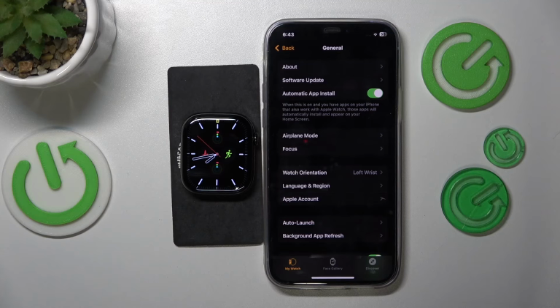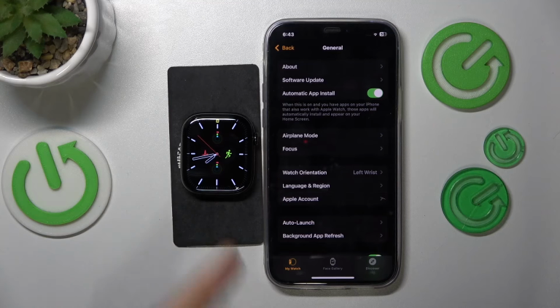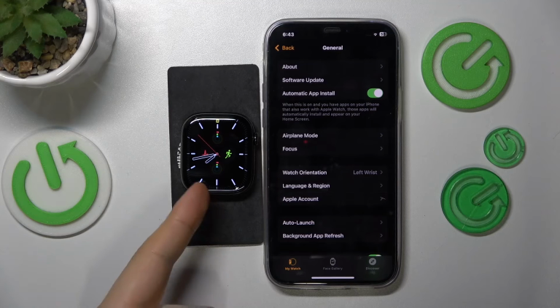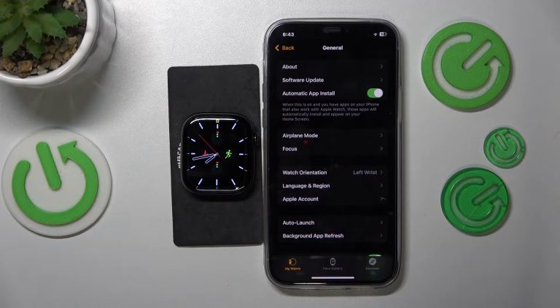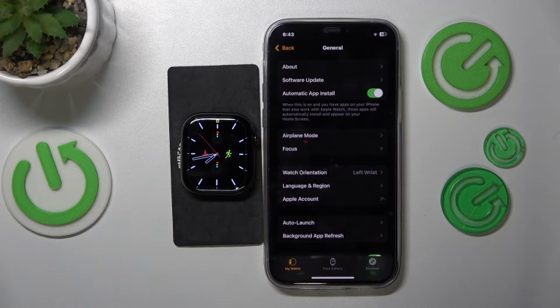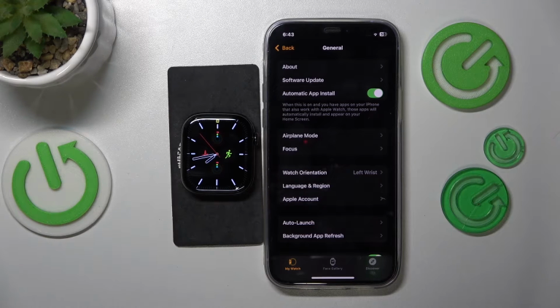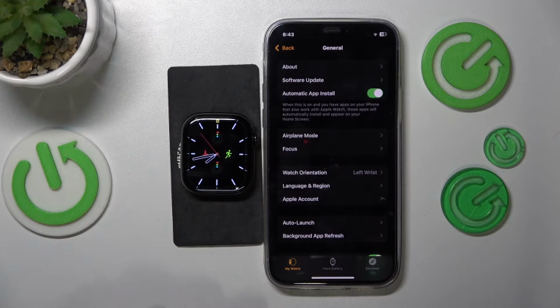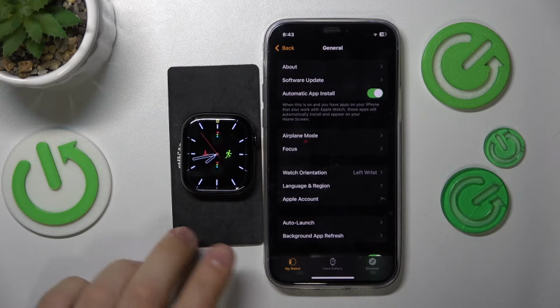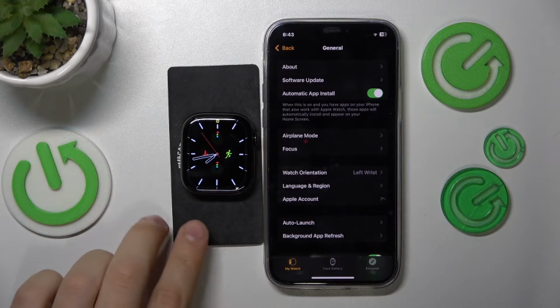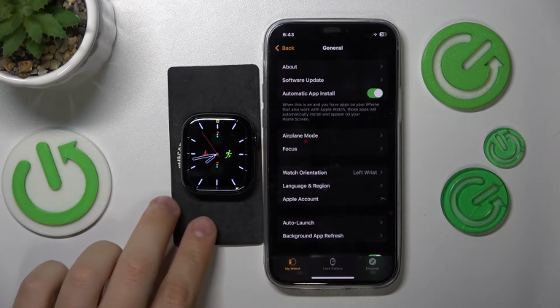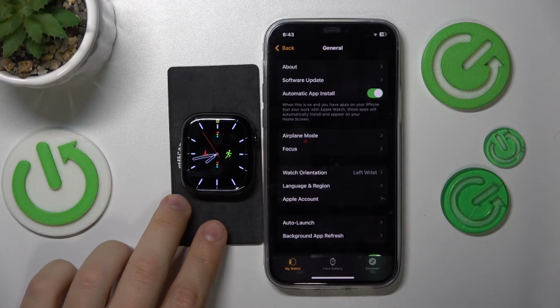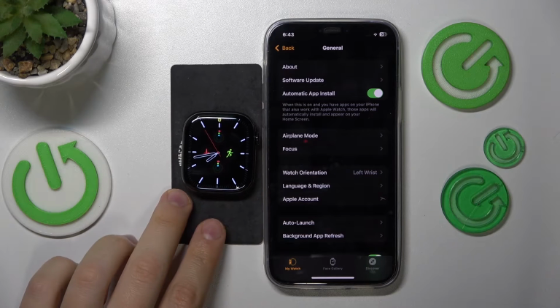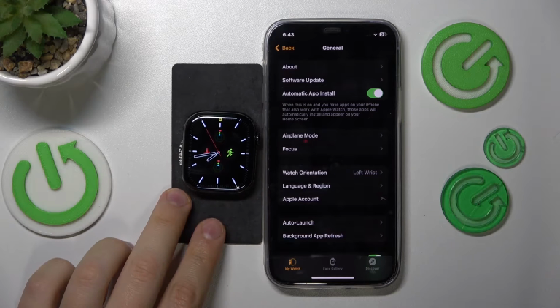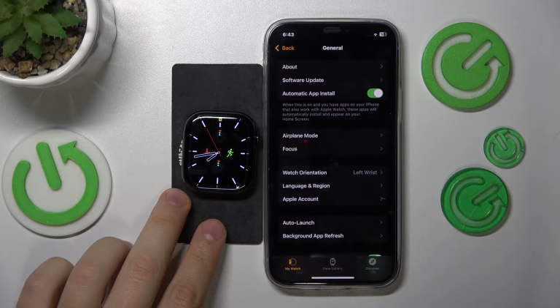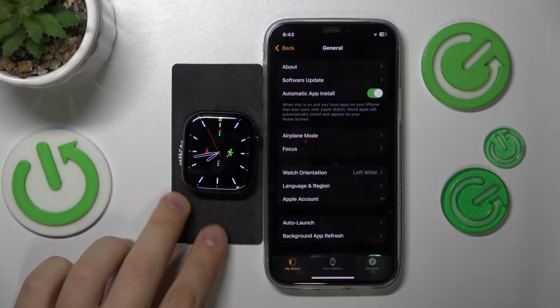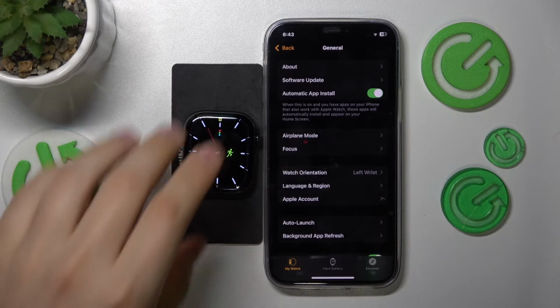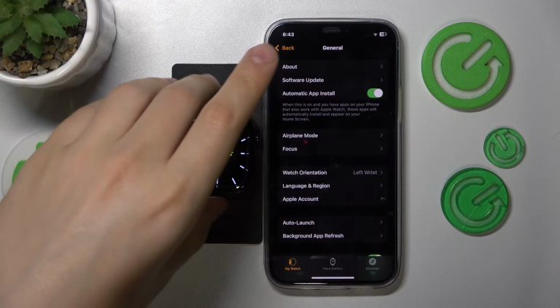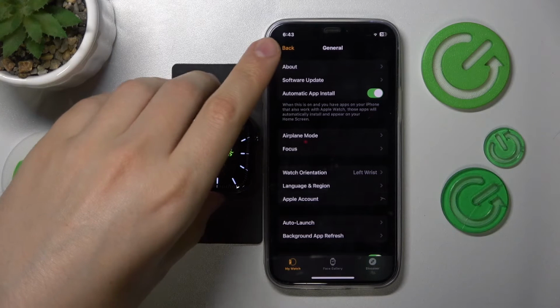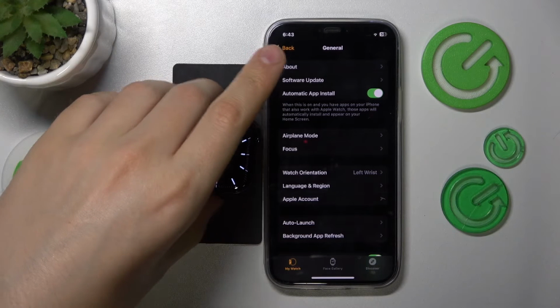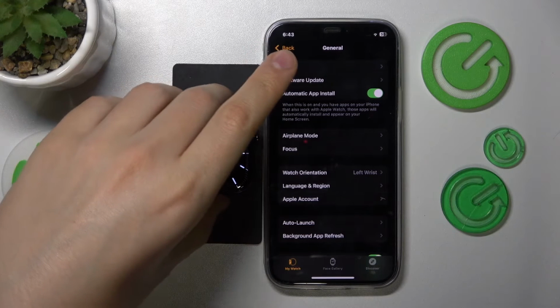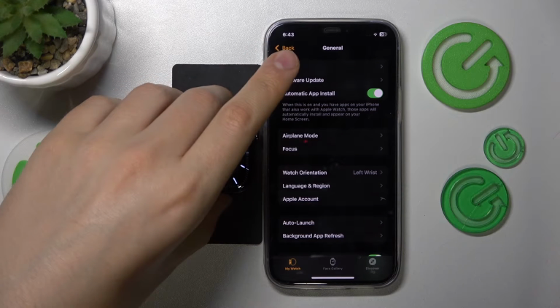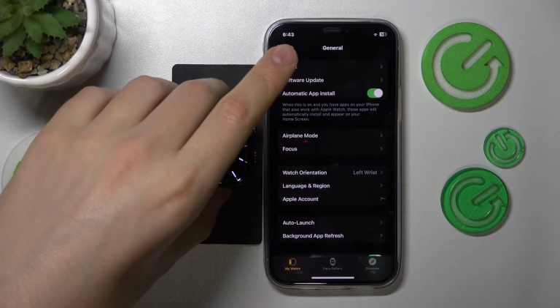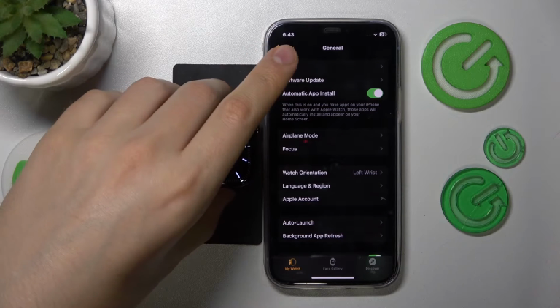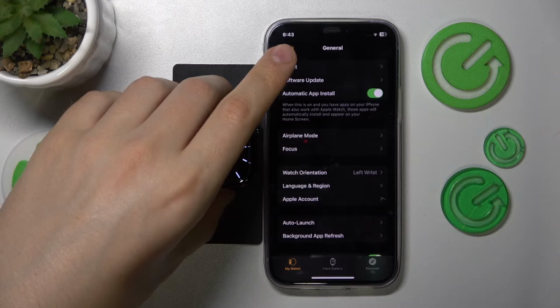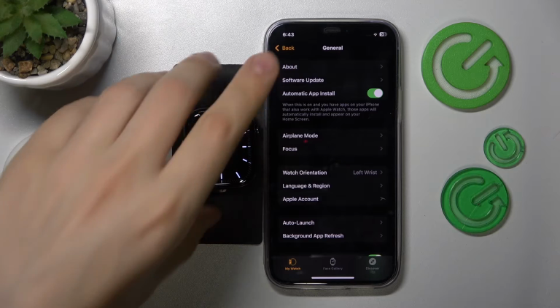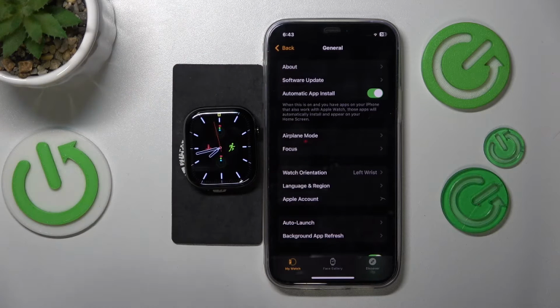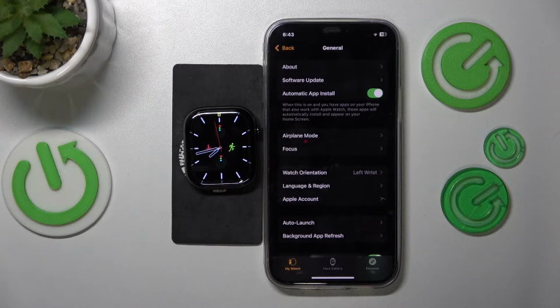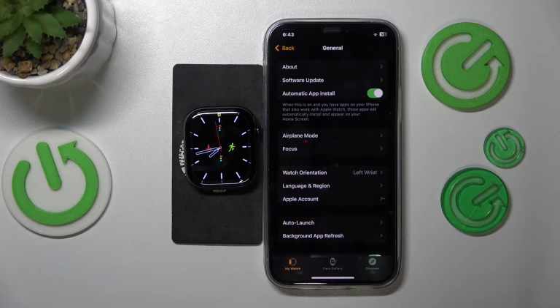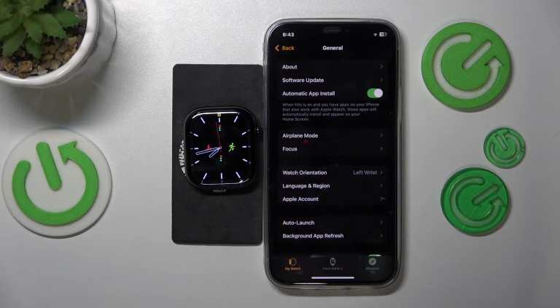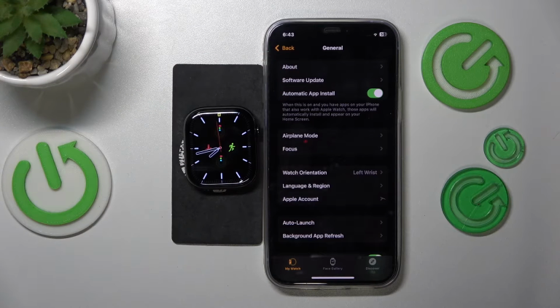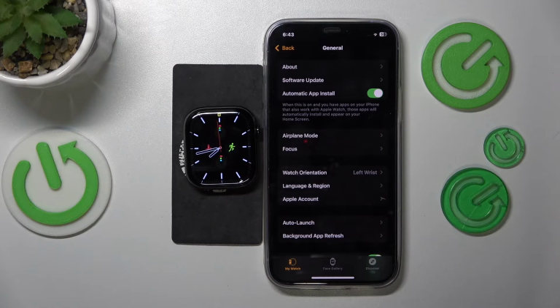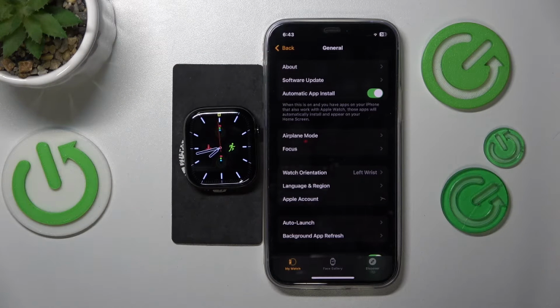This is Apple Watch Series 10 and today I'll show how you can enable or disable the power saving mode on this device.